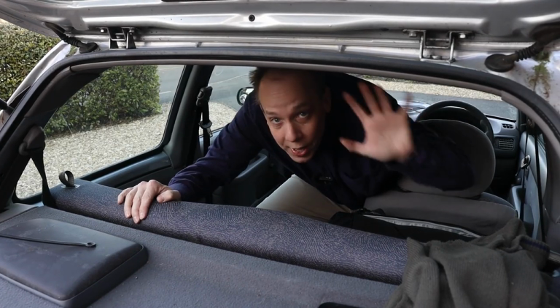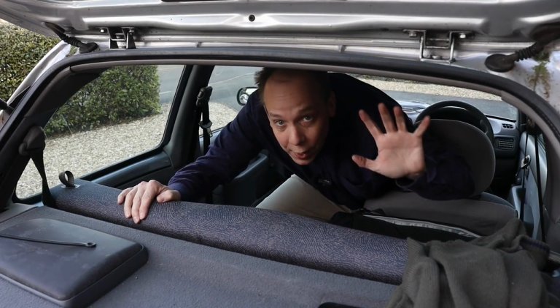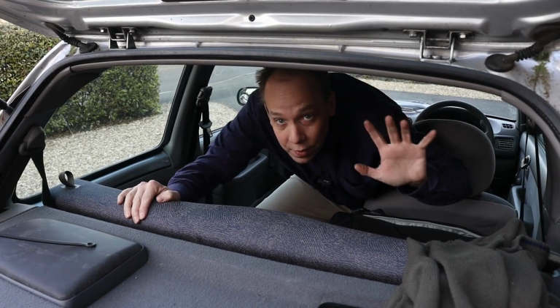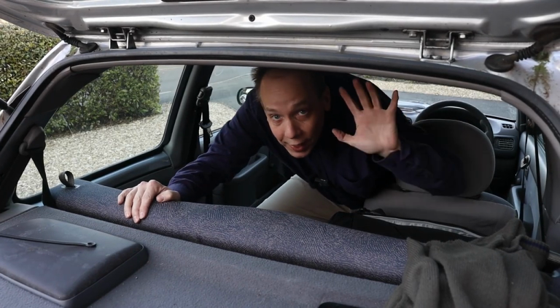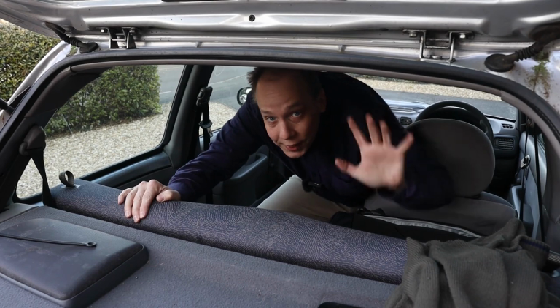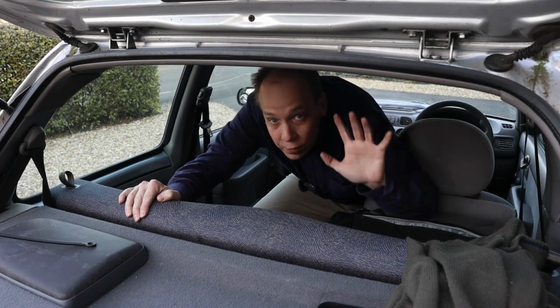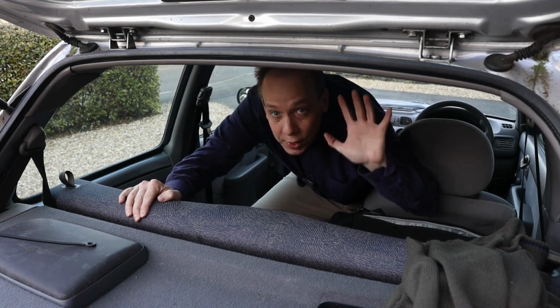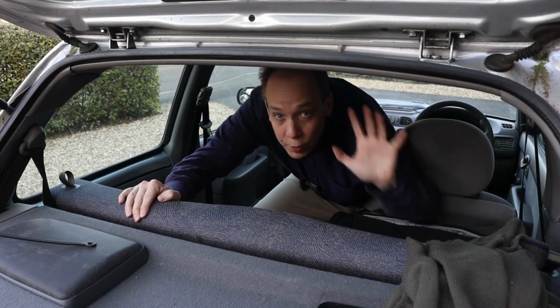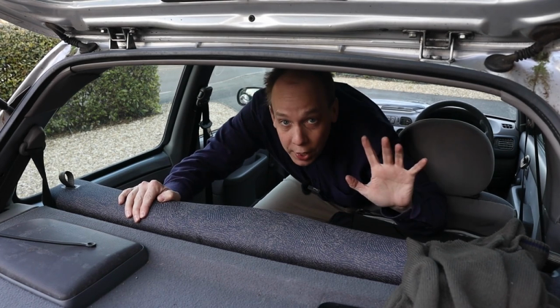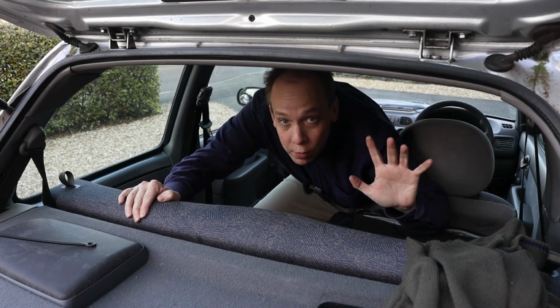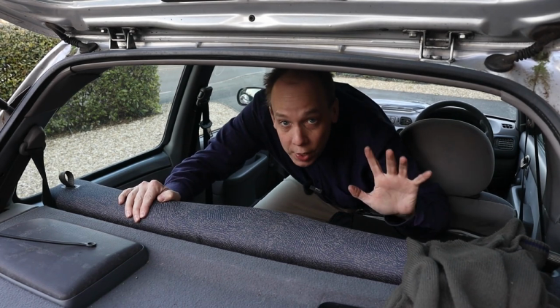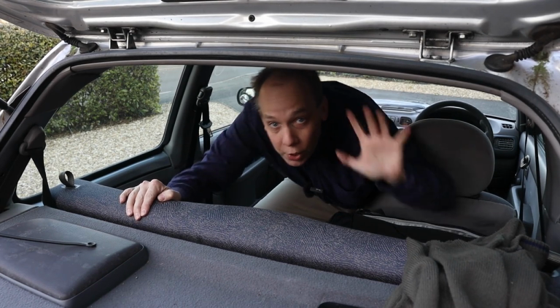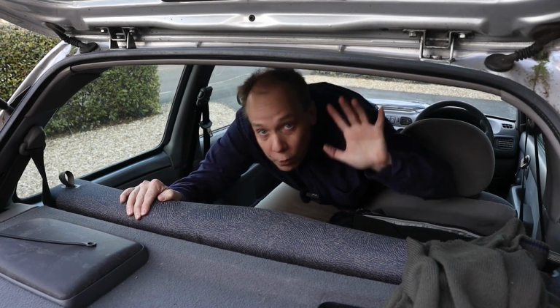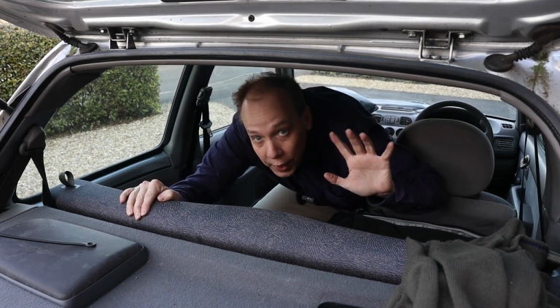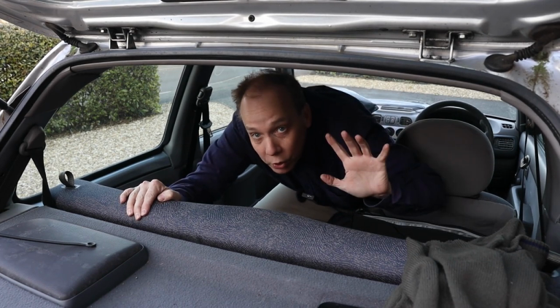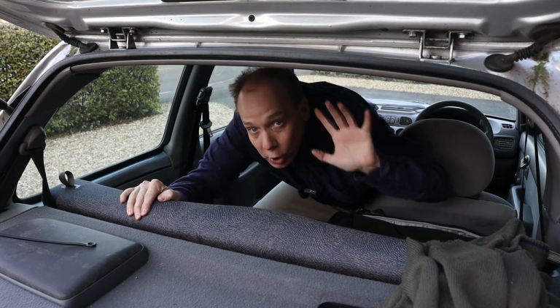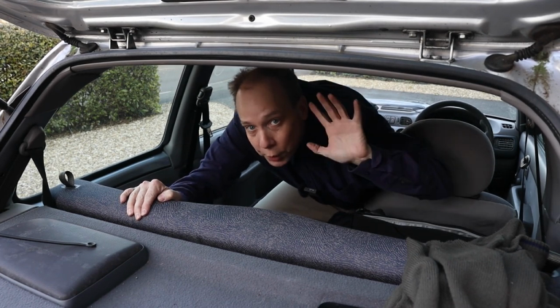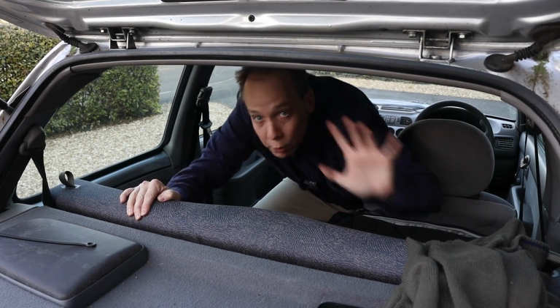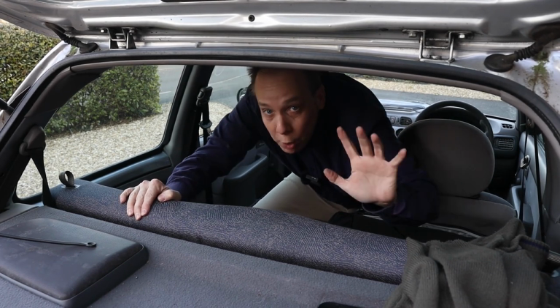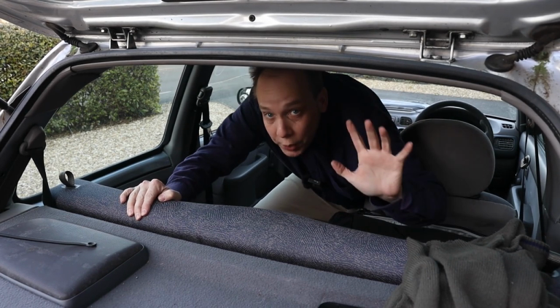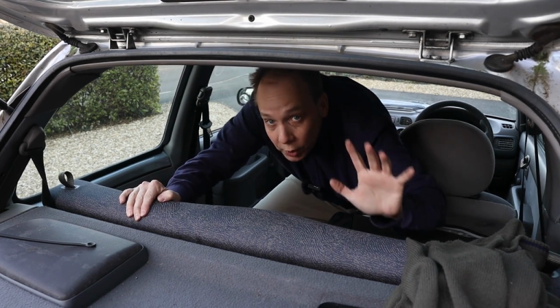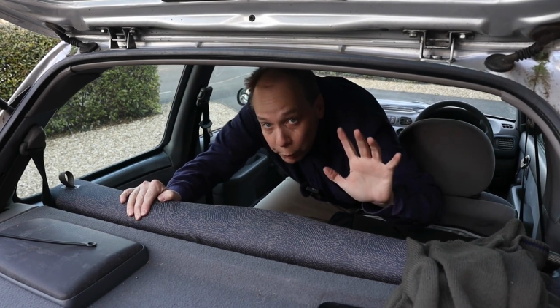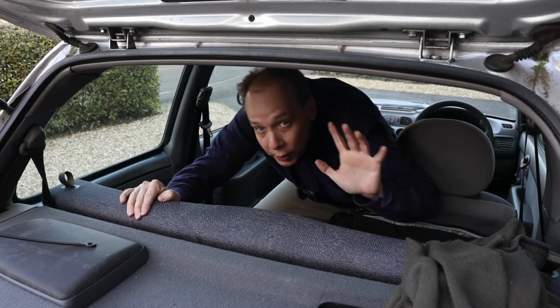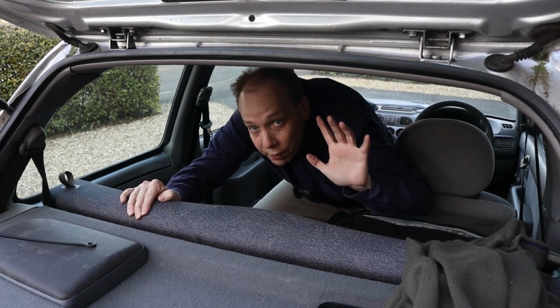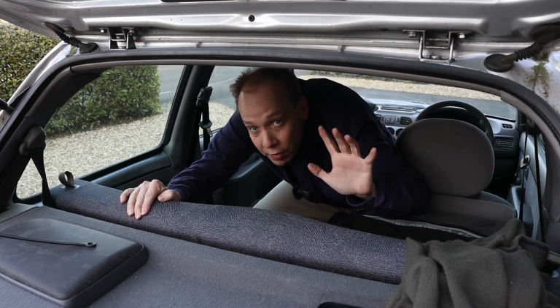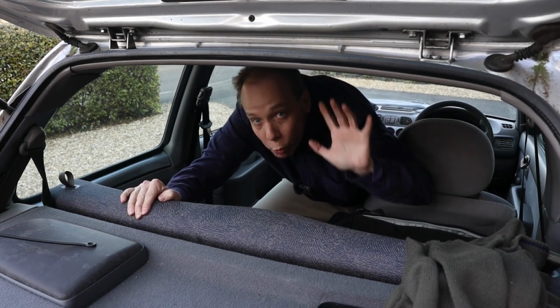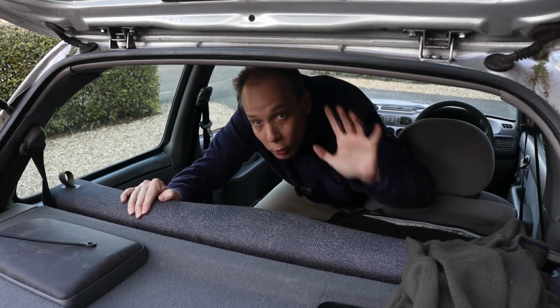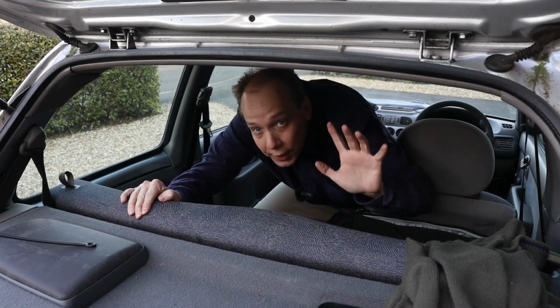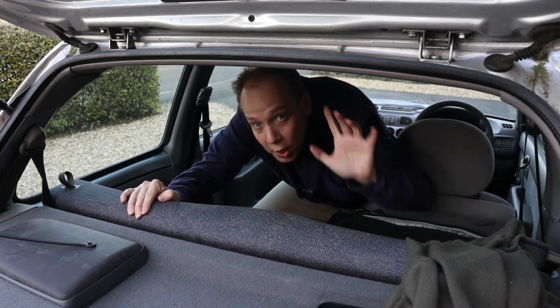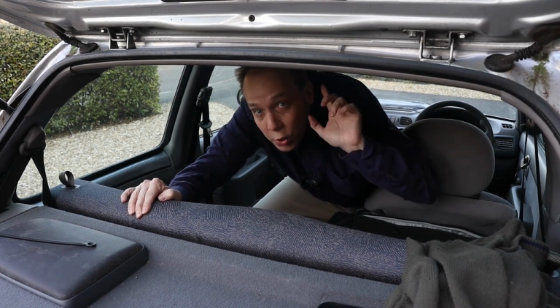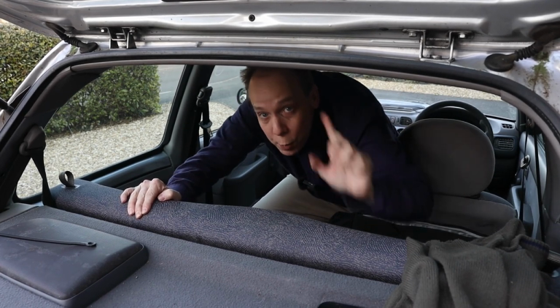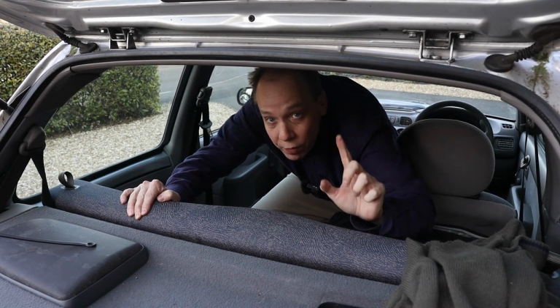Anyway, that's it for this video. Don't forget to subscribe to CarSpy TV for more content, click like on this video, and I'll see you soon.